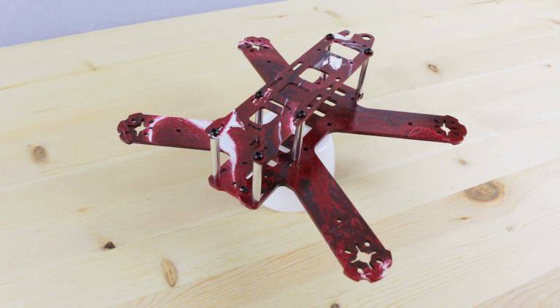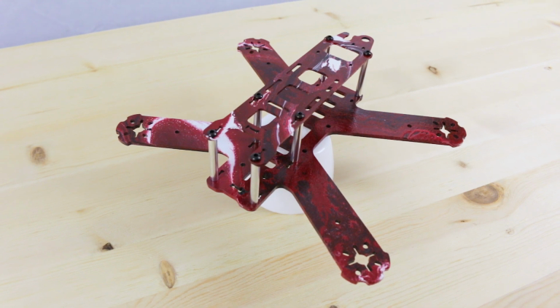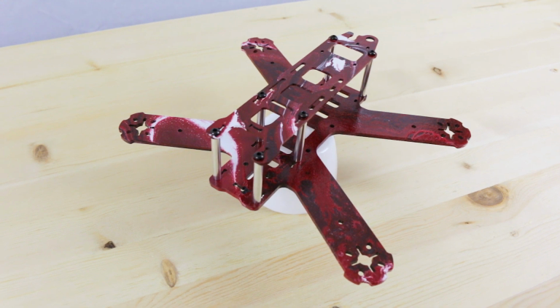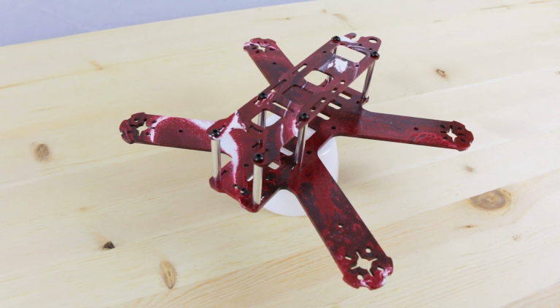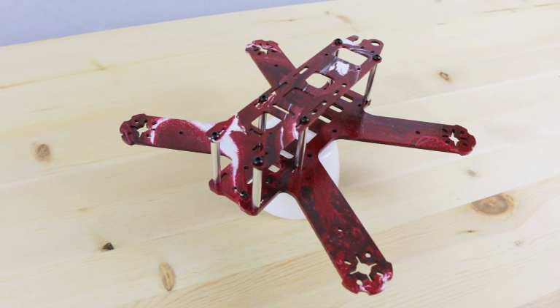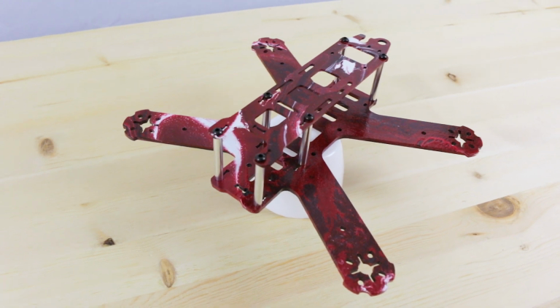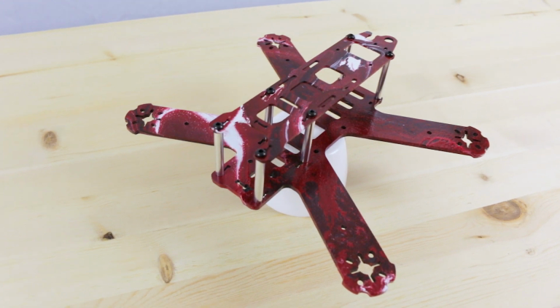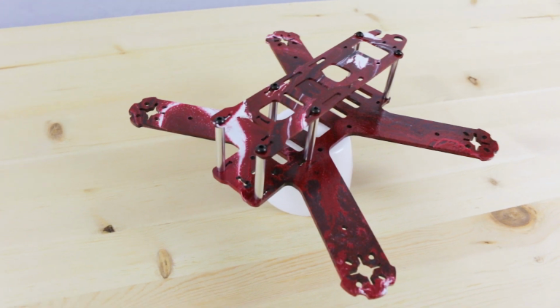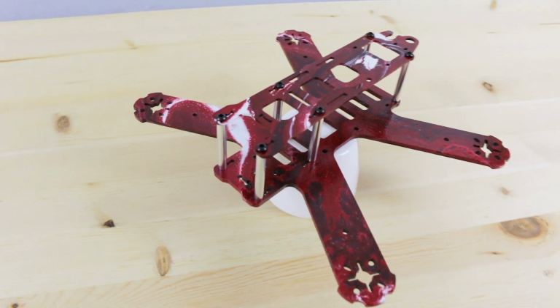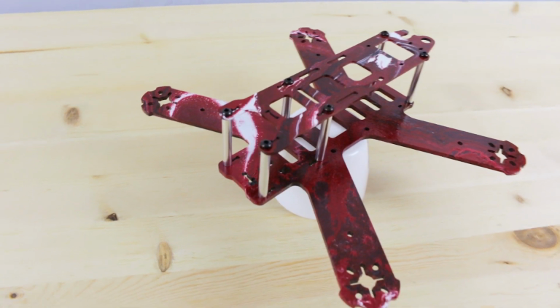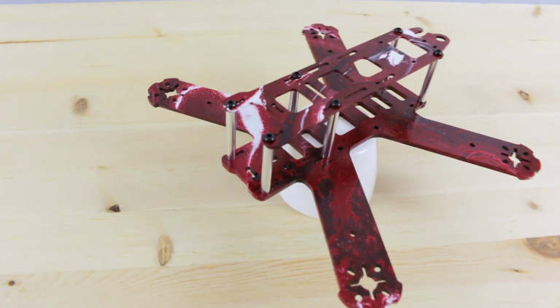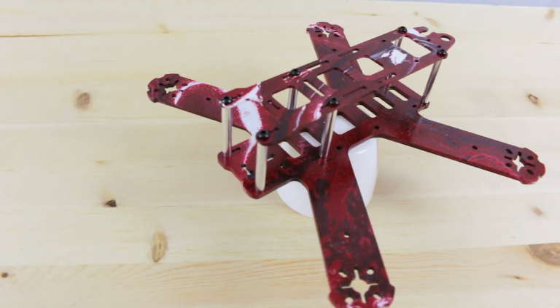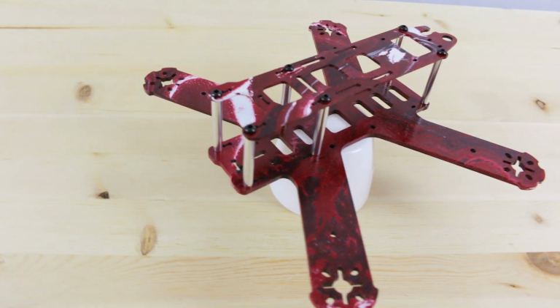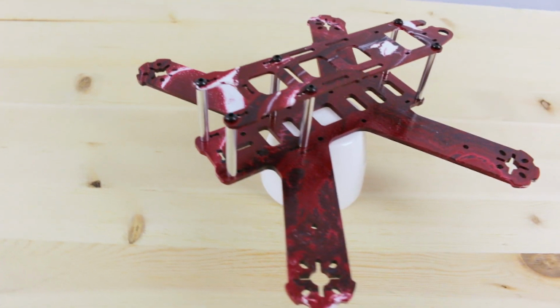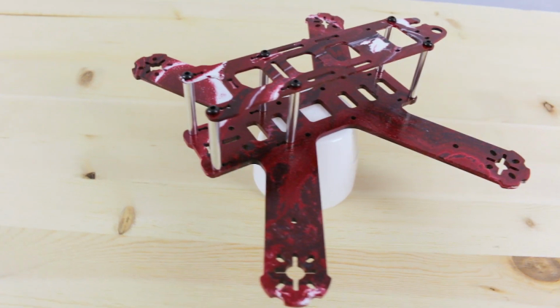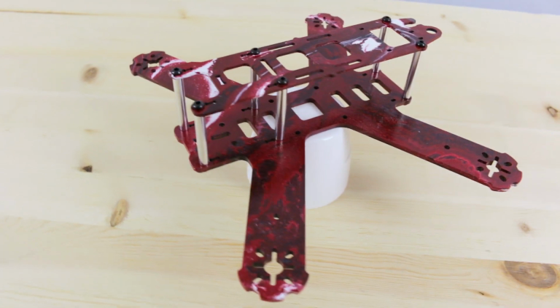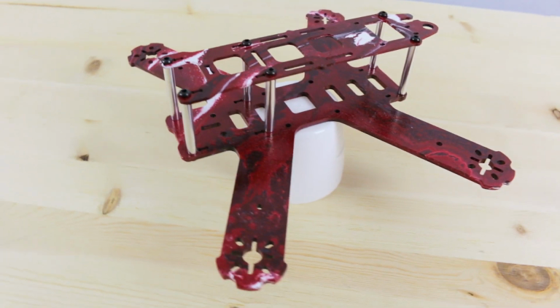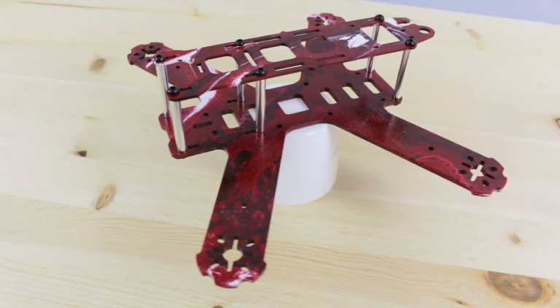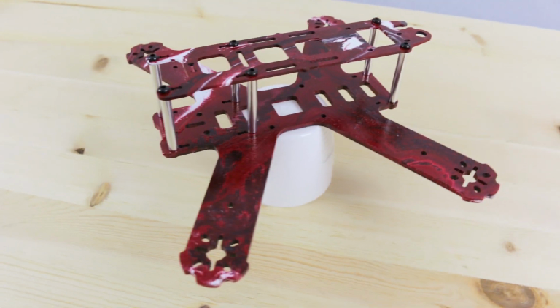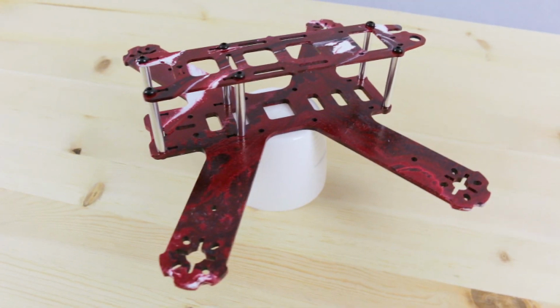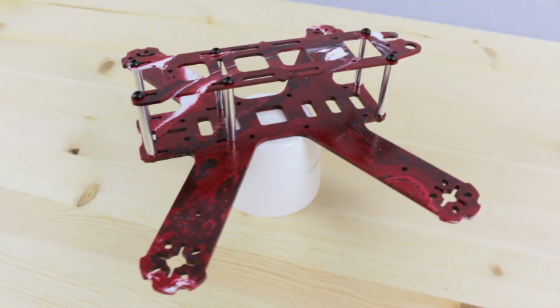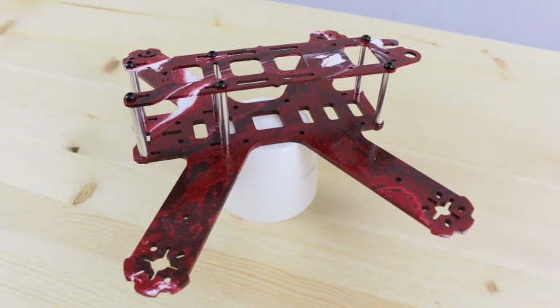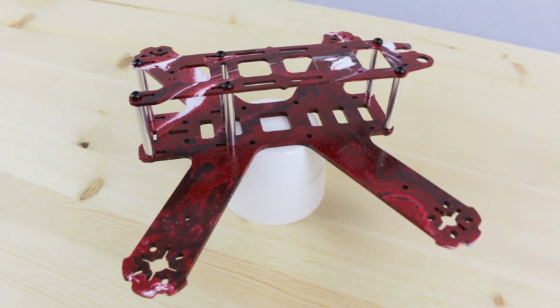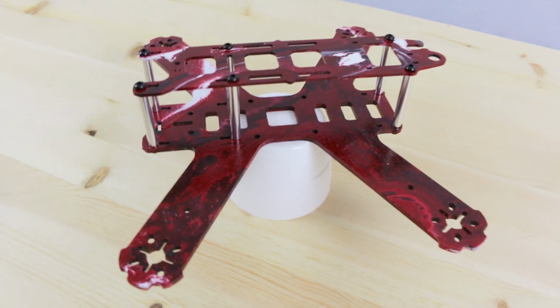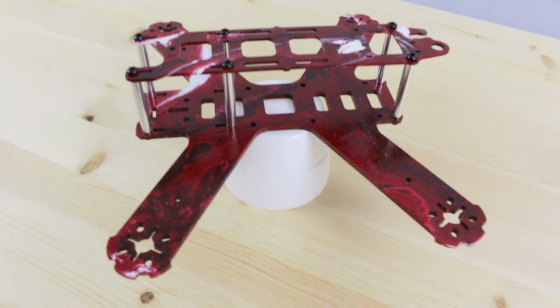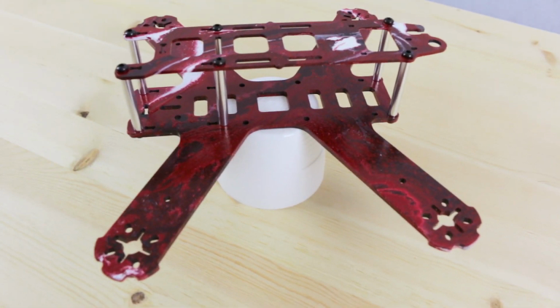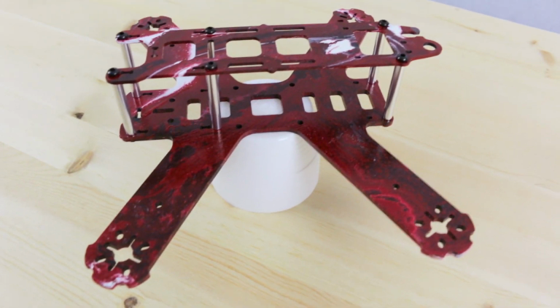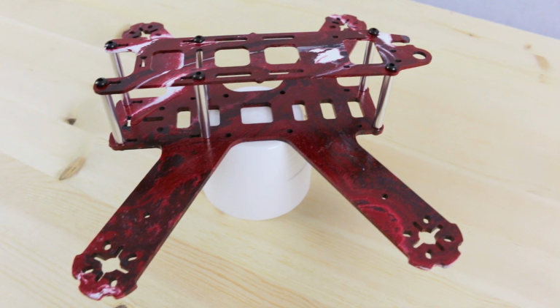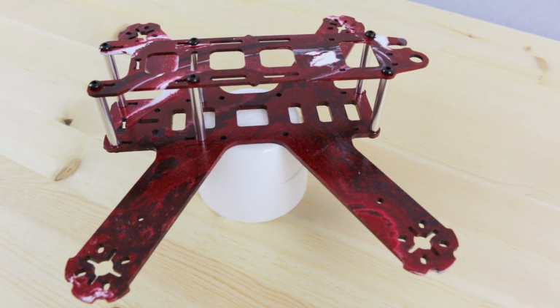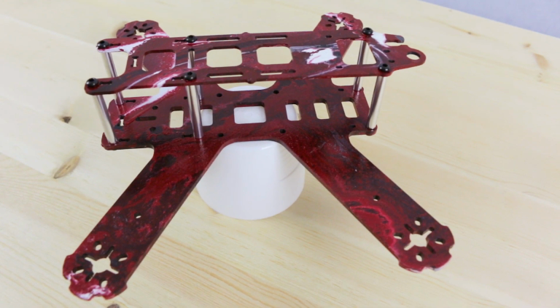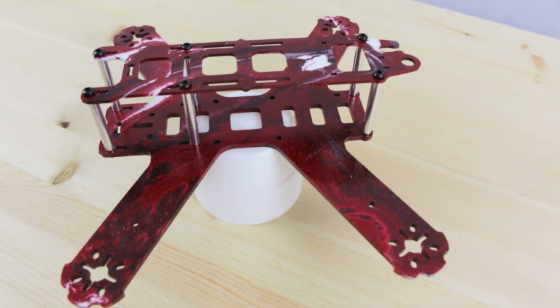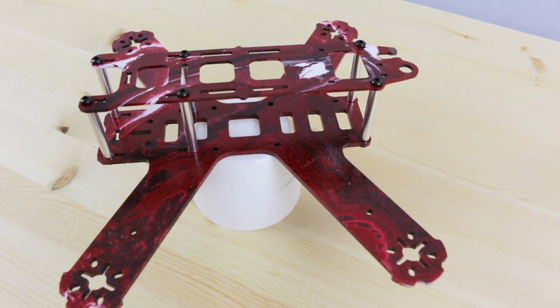Today I will show you how easily you can do a custom swirl paint job on your quadcopter or anything else you like.